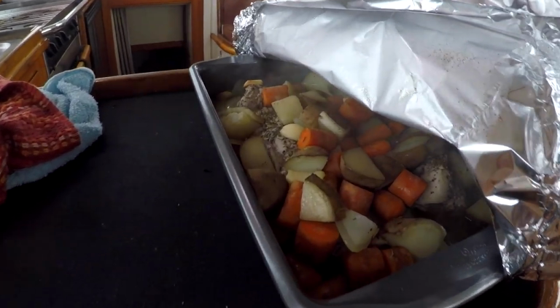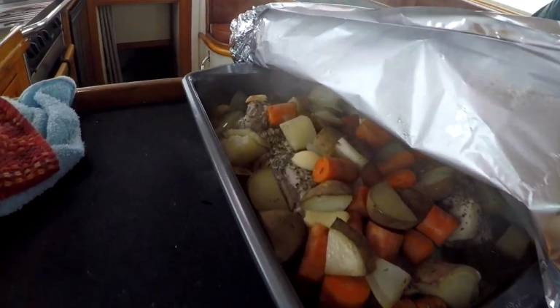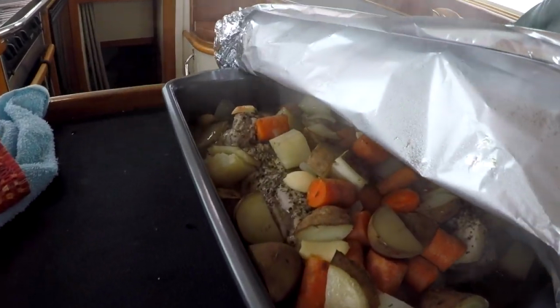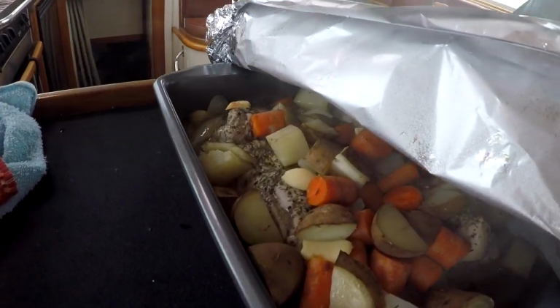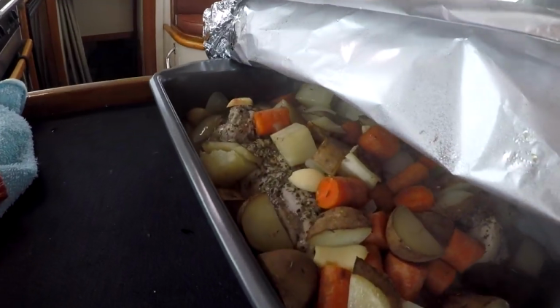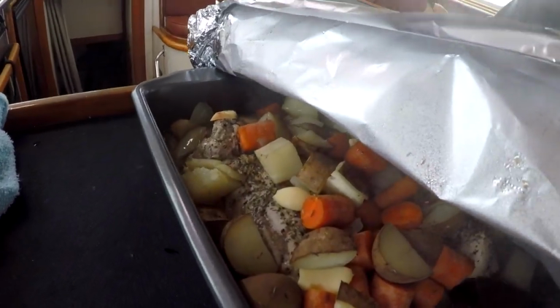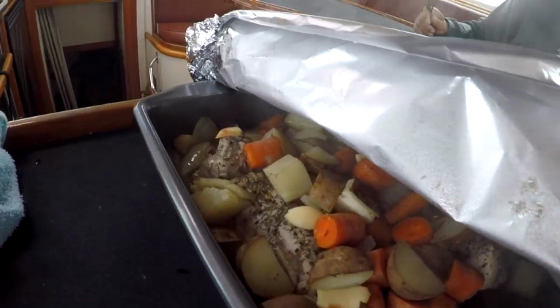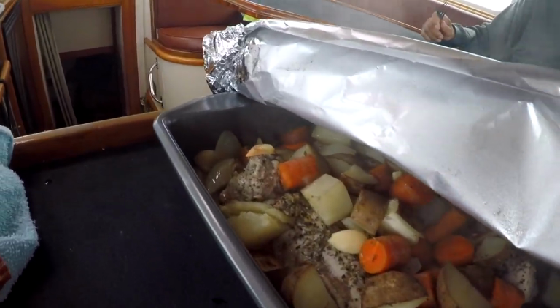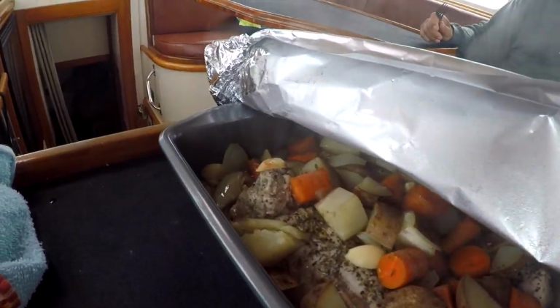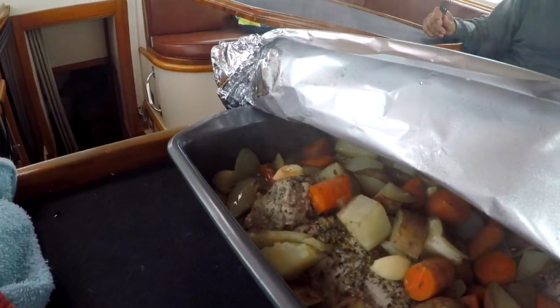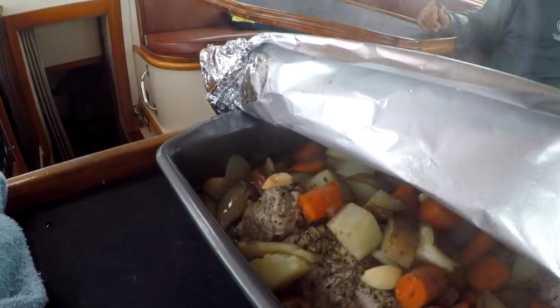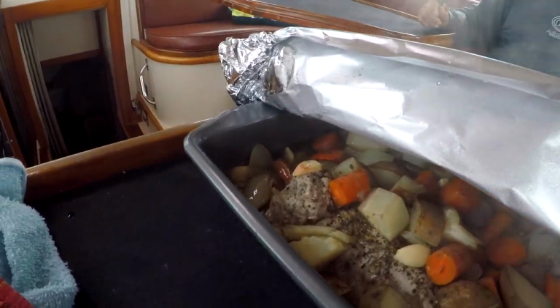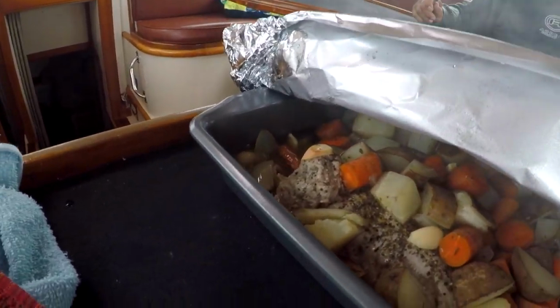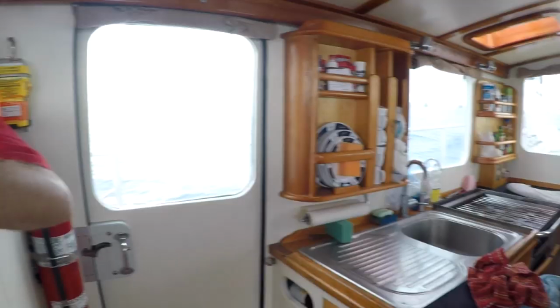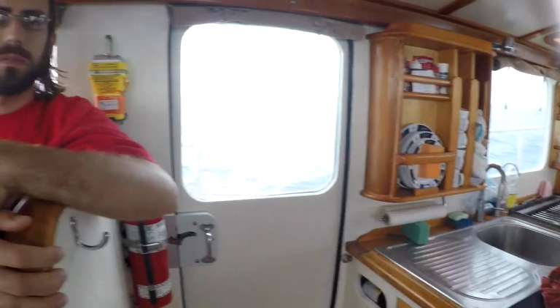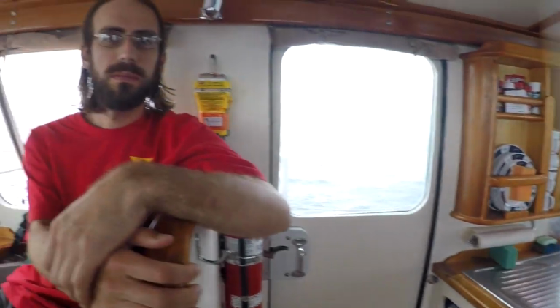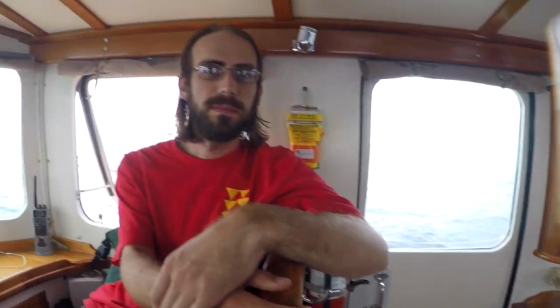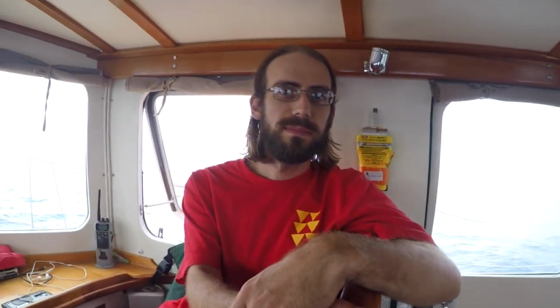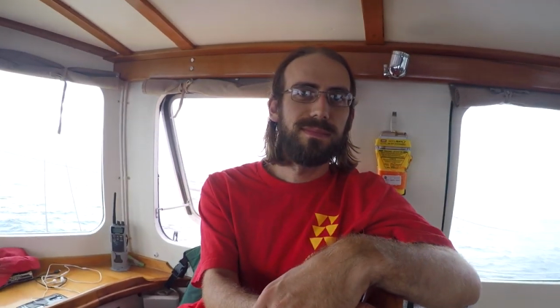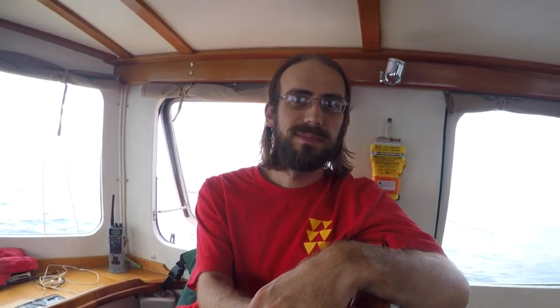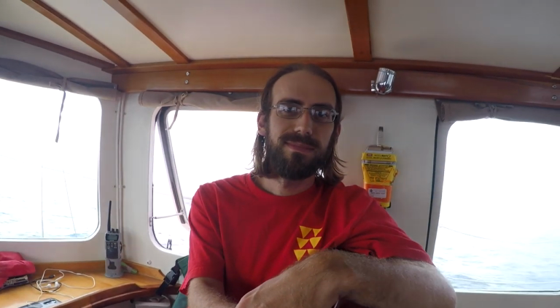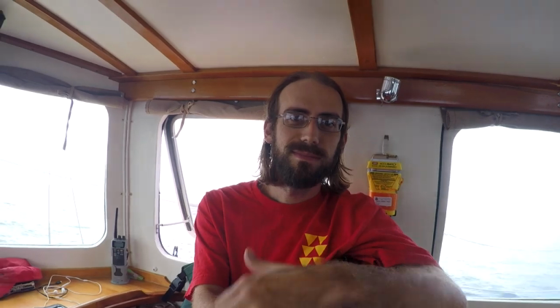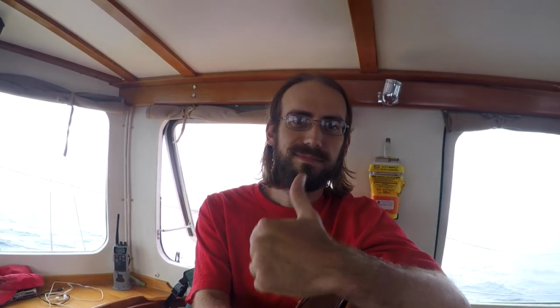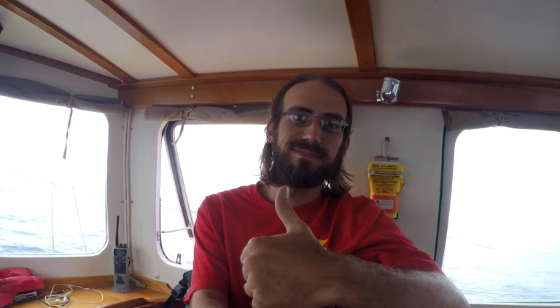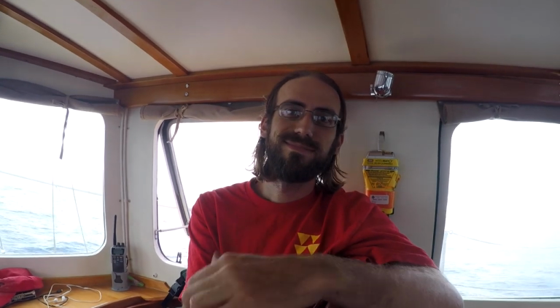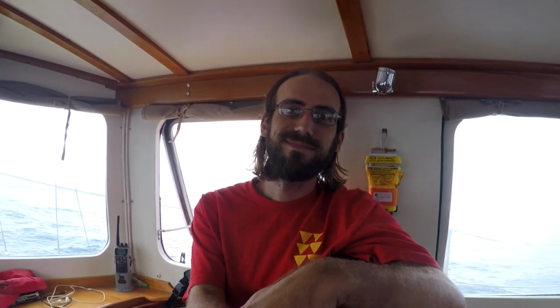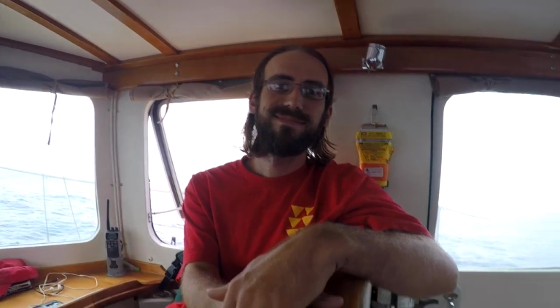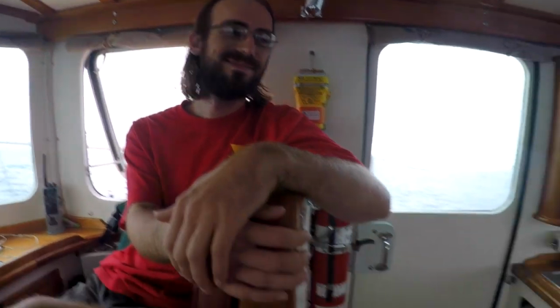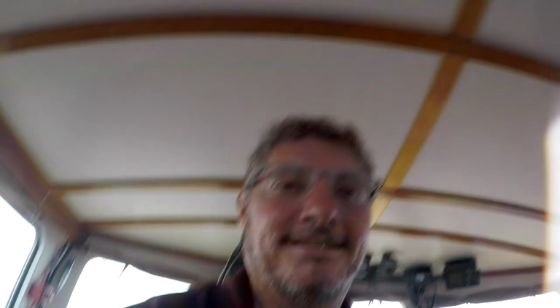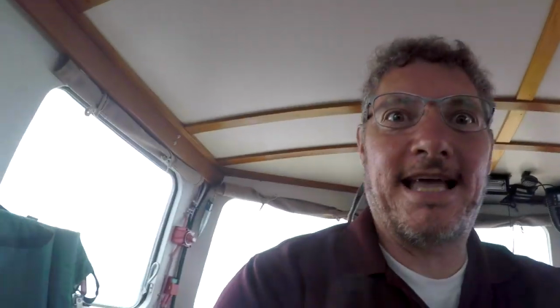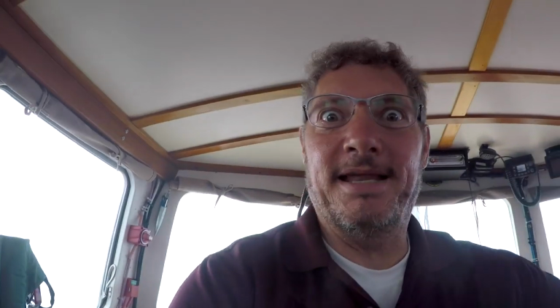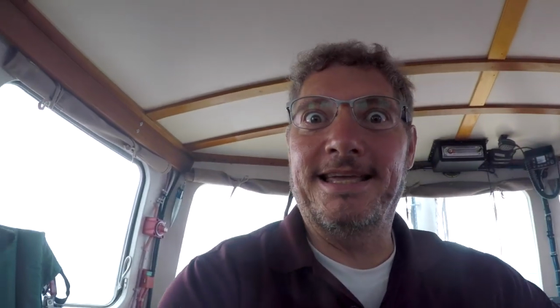Four crew for dinner. Nate's the chef. Time to eat.